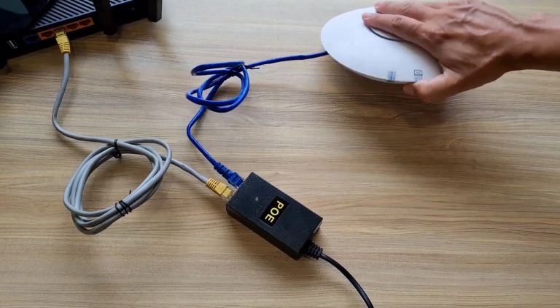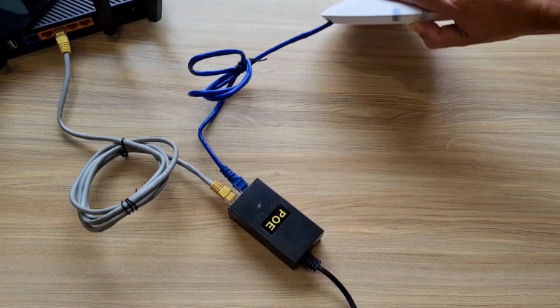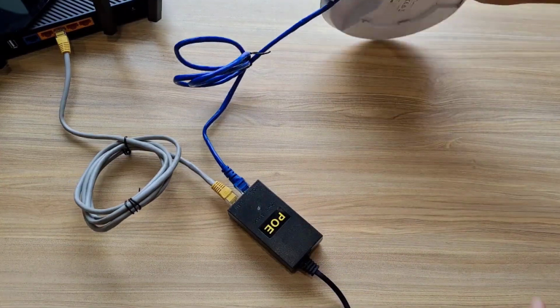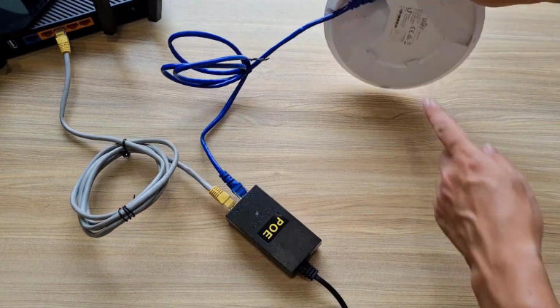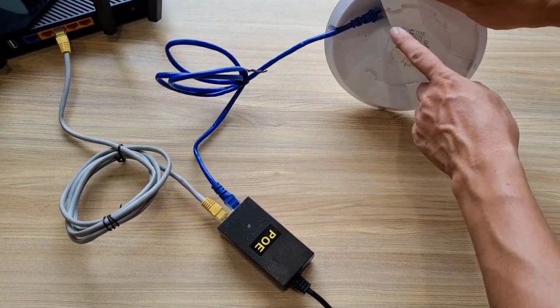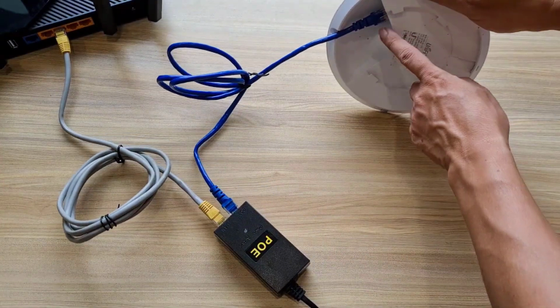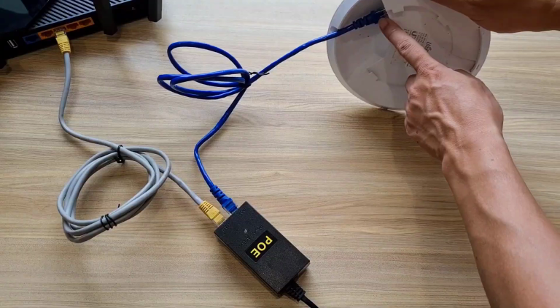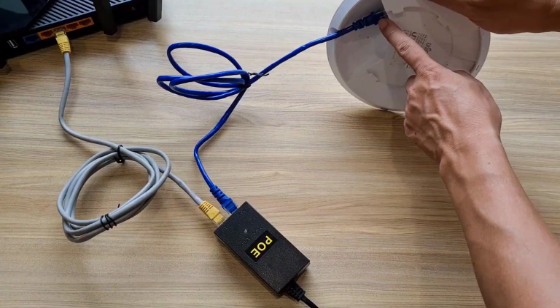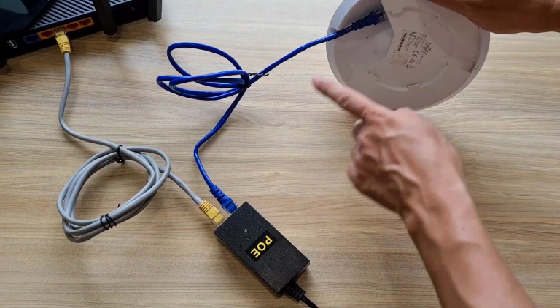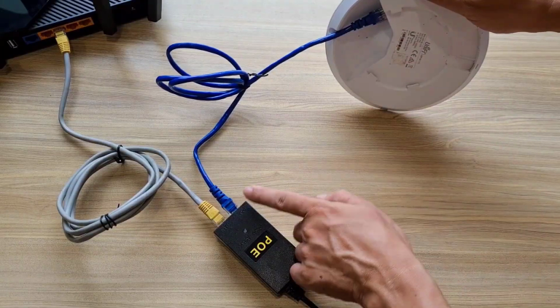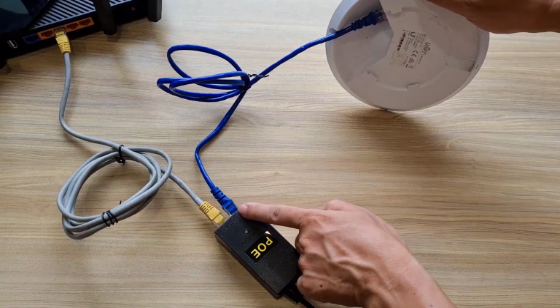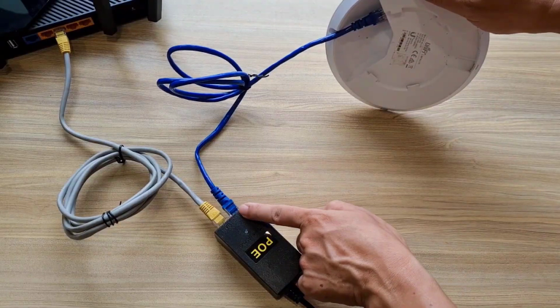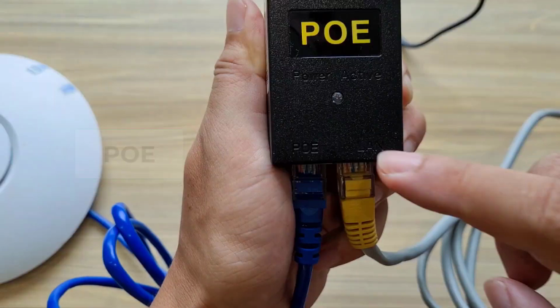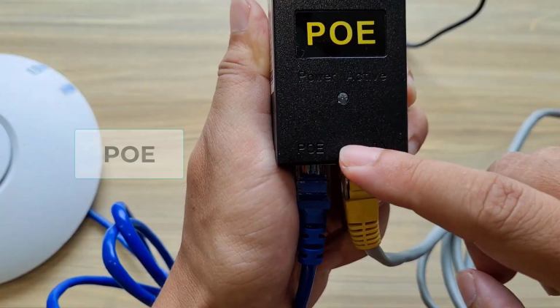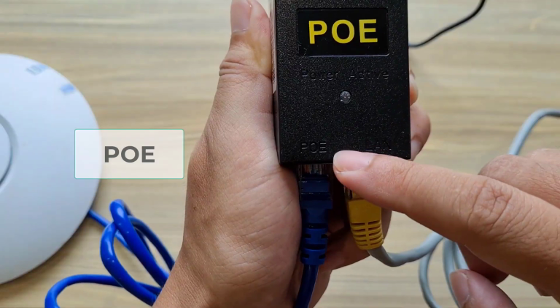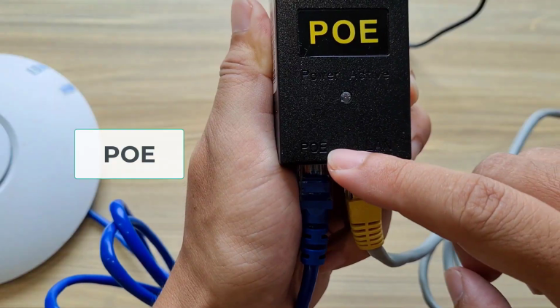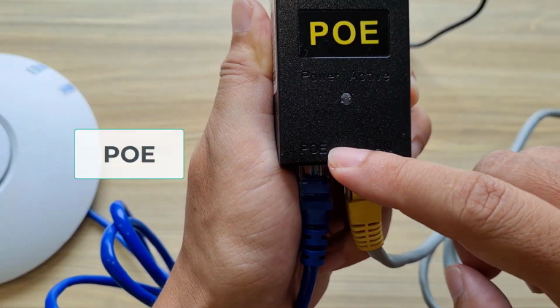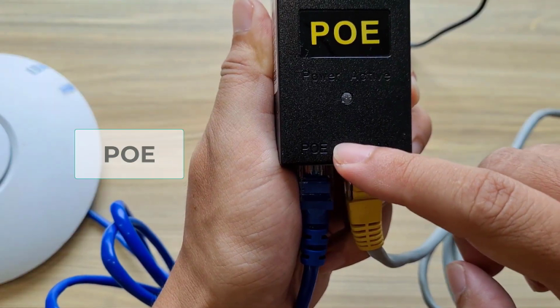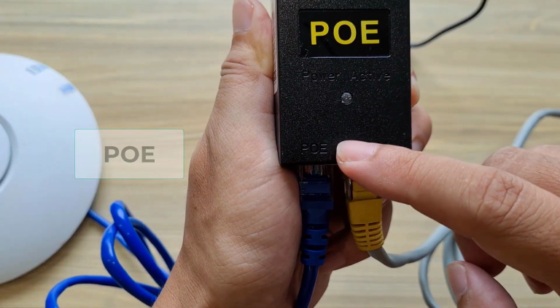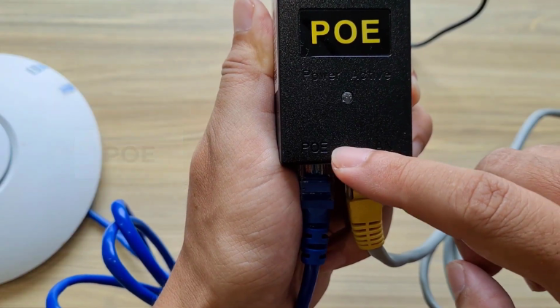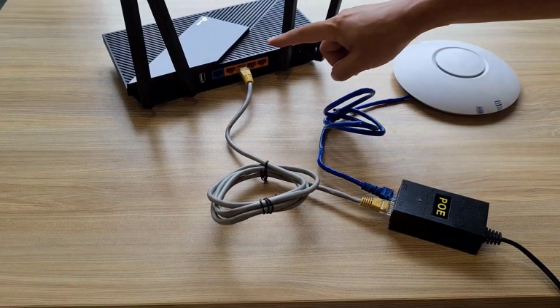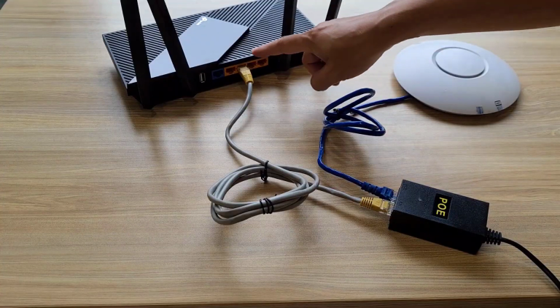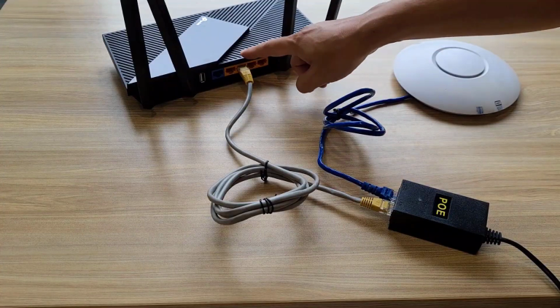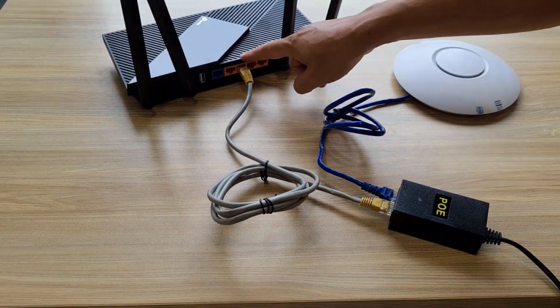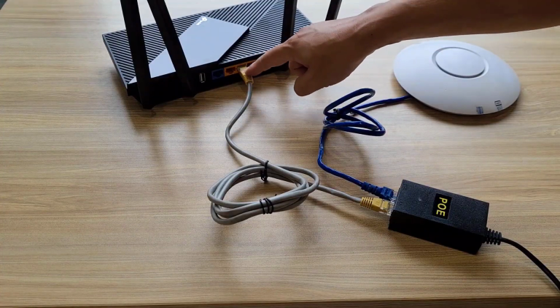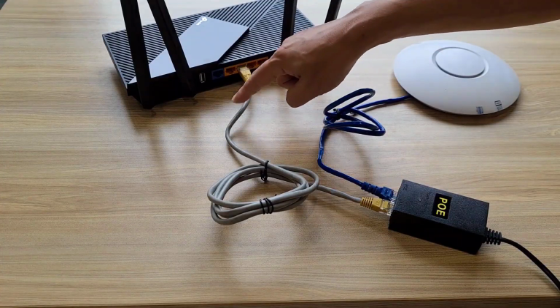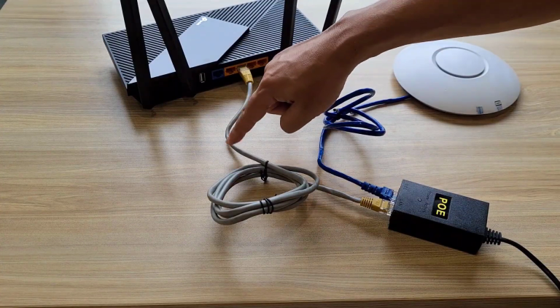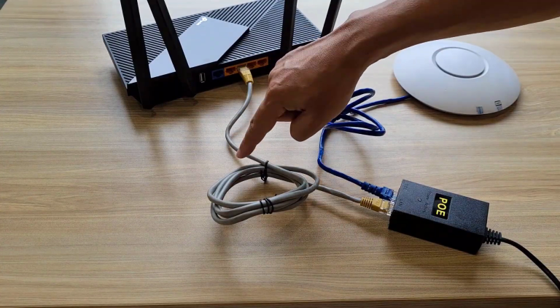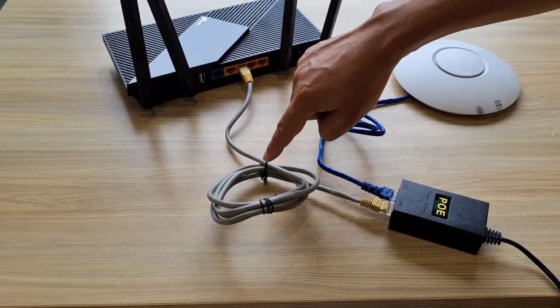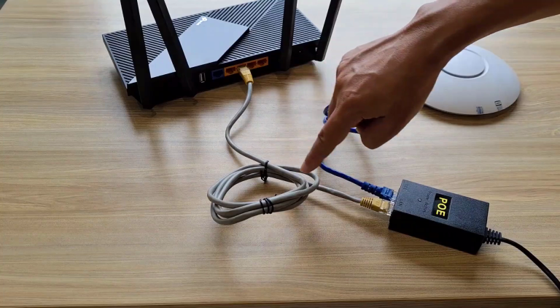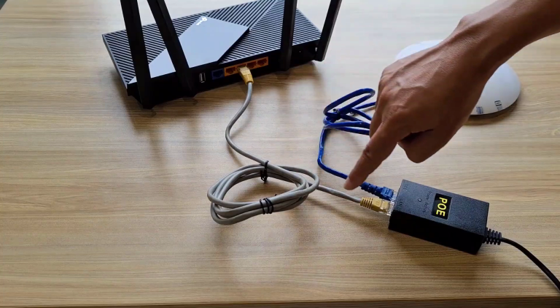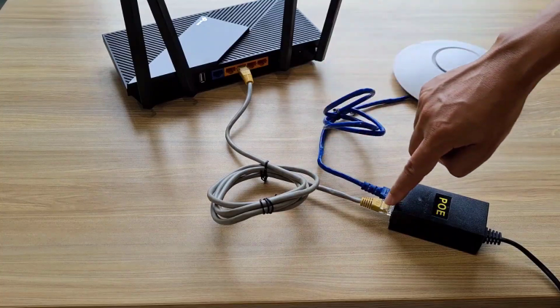Thank you for watching. And here is how to connect the cable between the access point and the router. You use 2 cables and a PoE power supply.